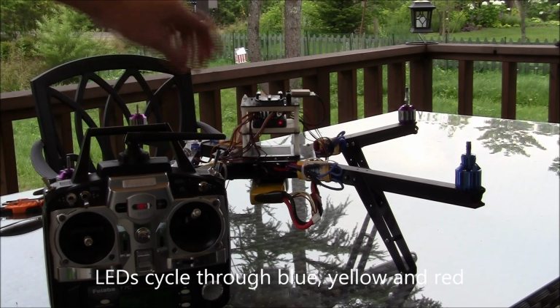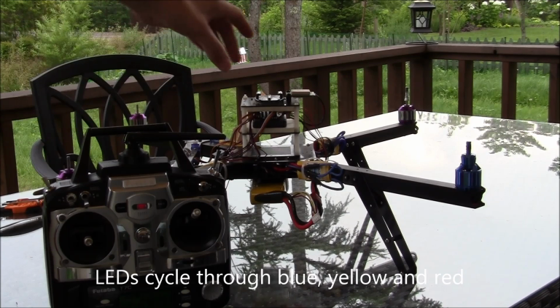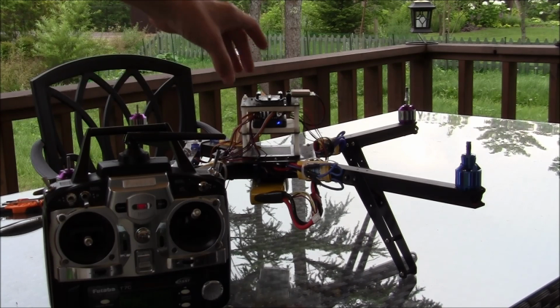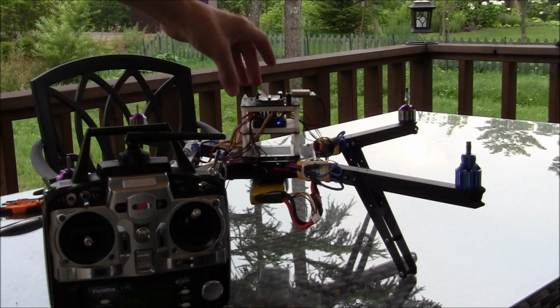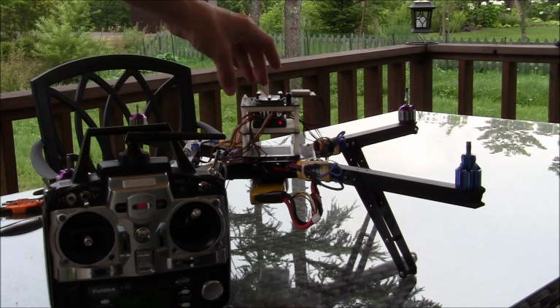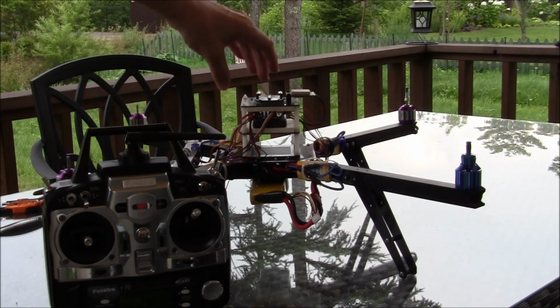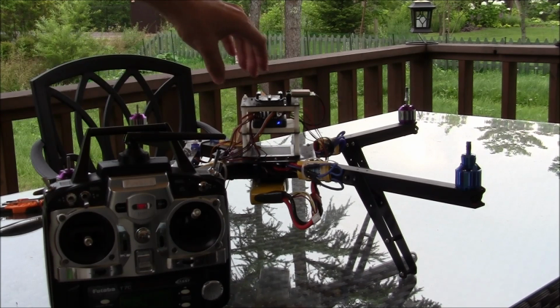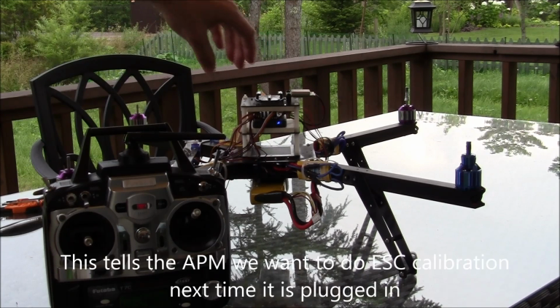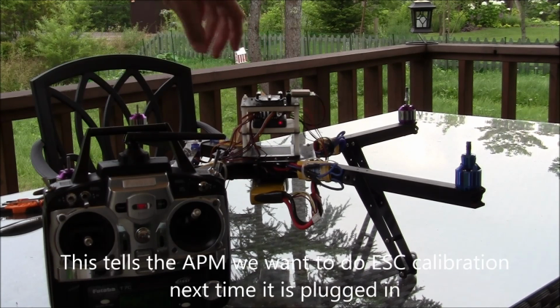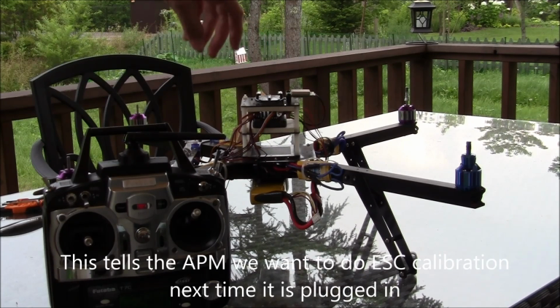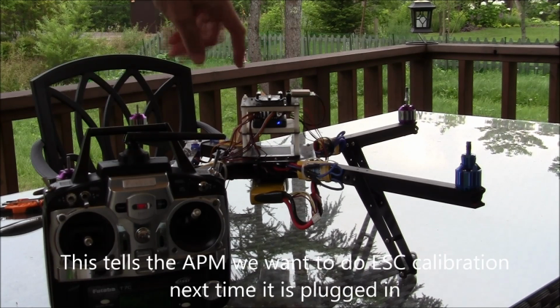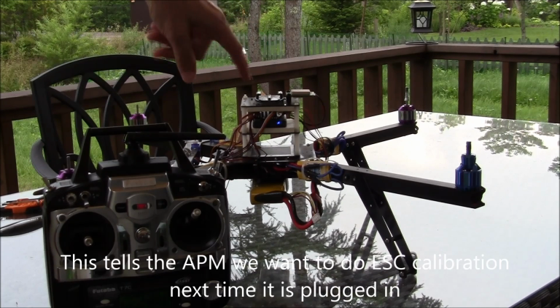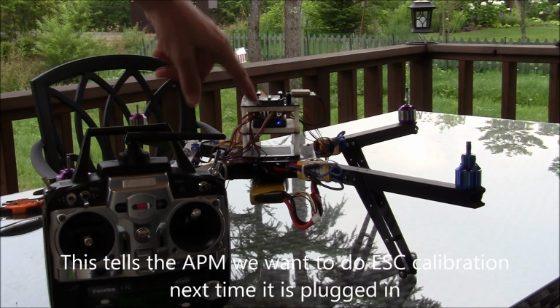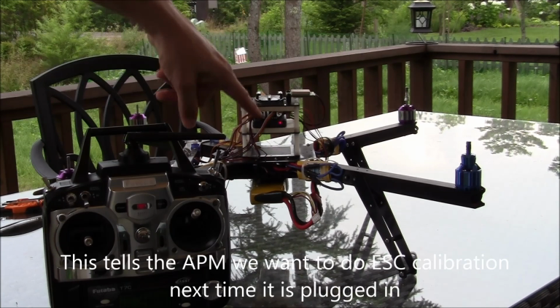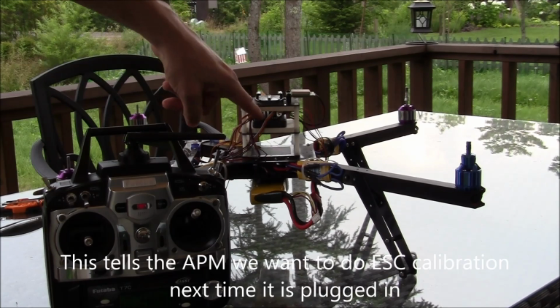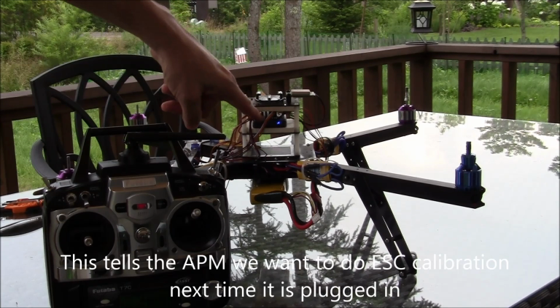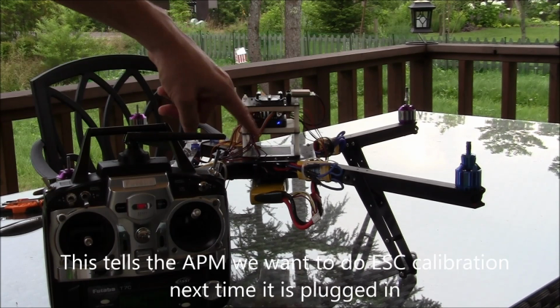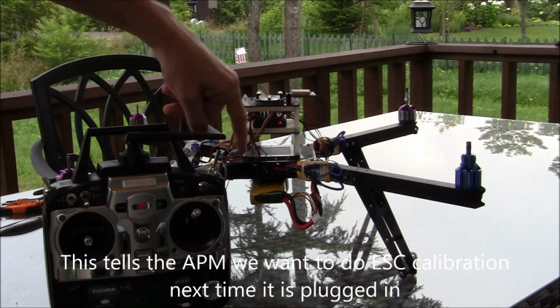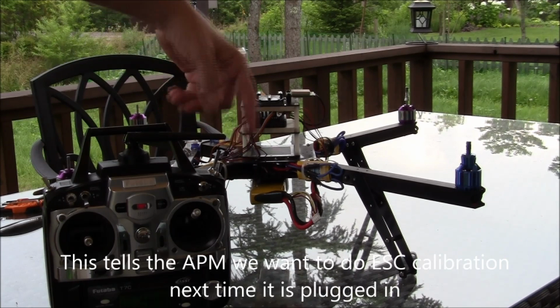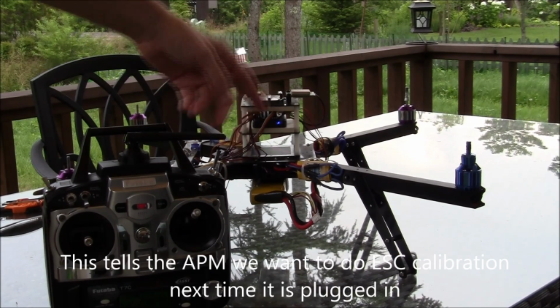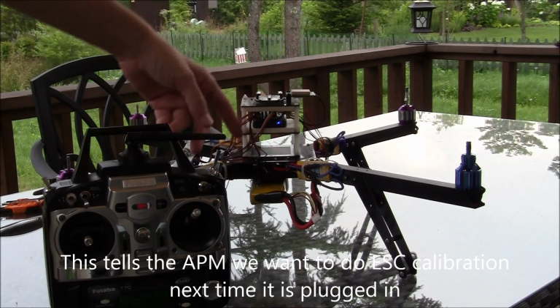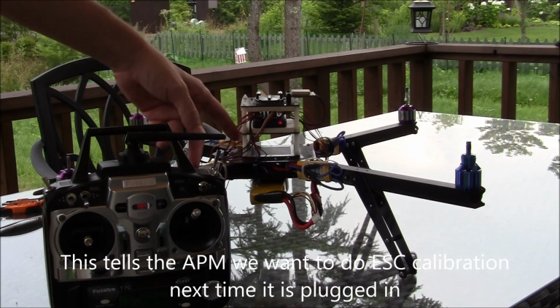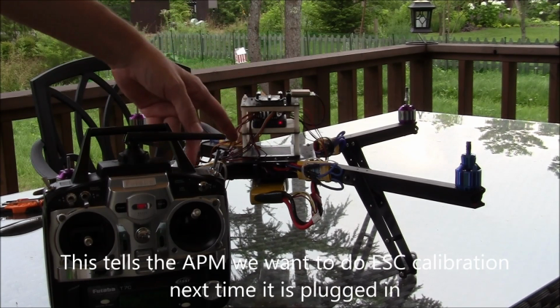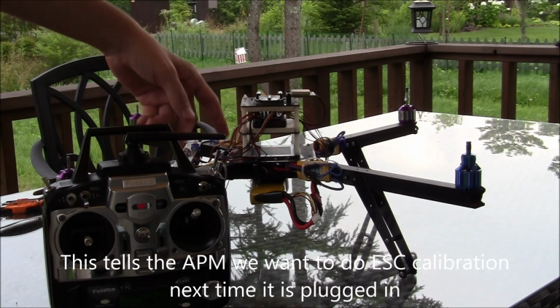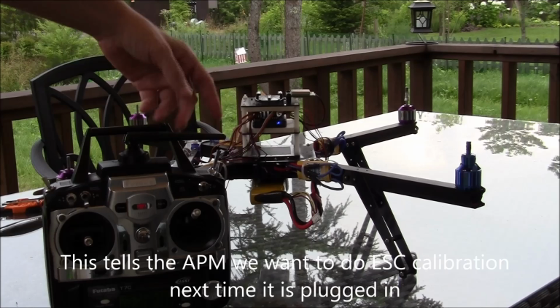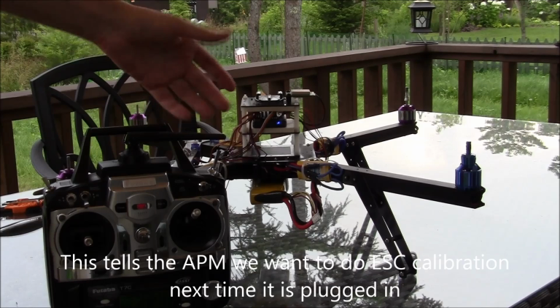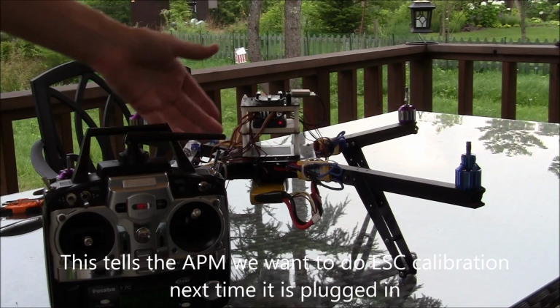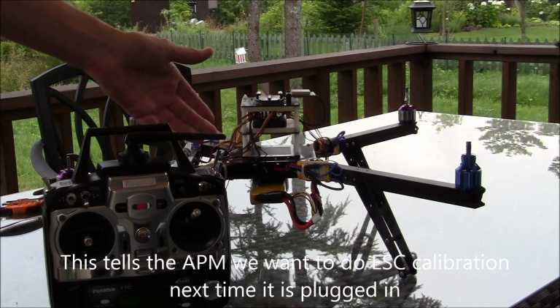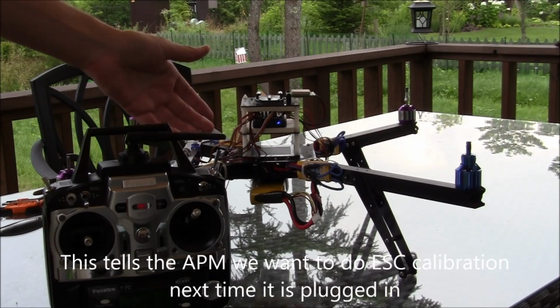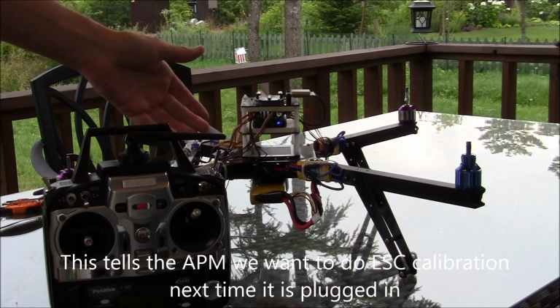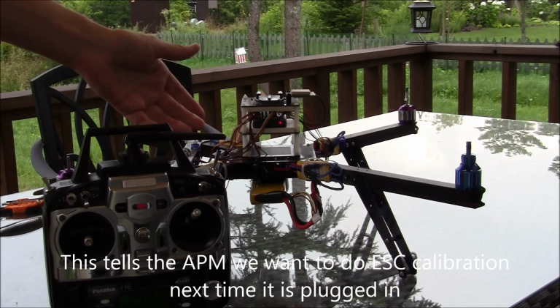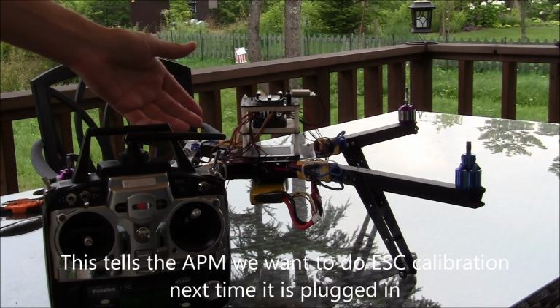What you've just done at this point is told the APM that the next time you plug it in, you want to do ESC calibration.